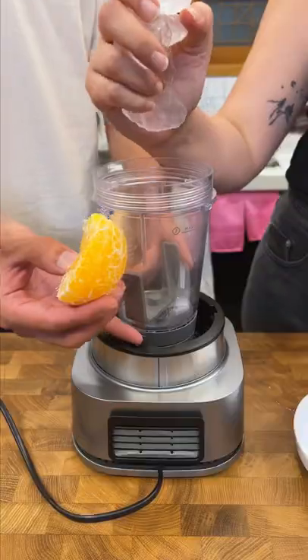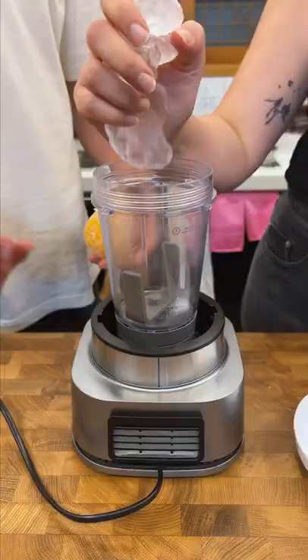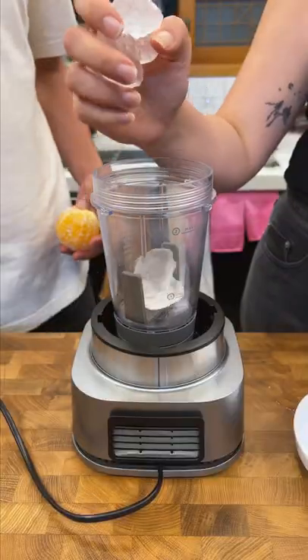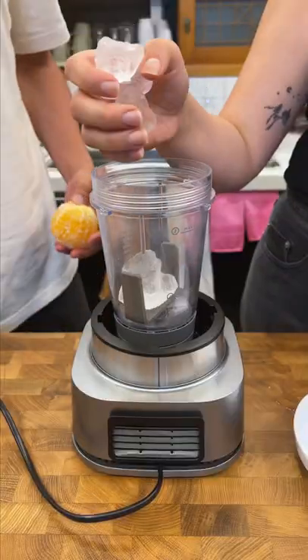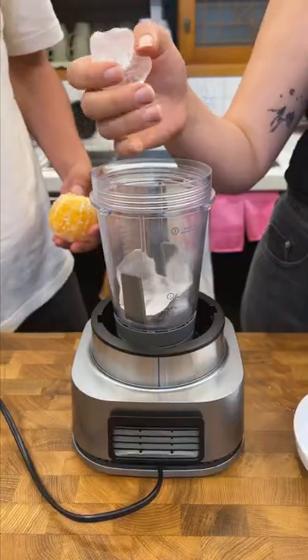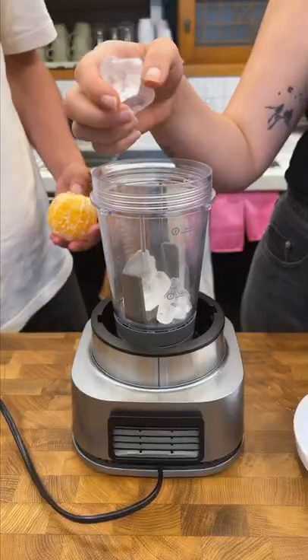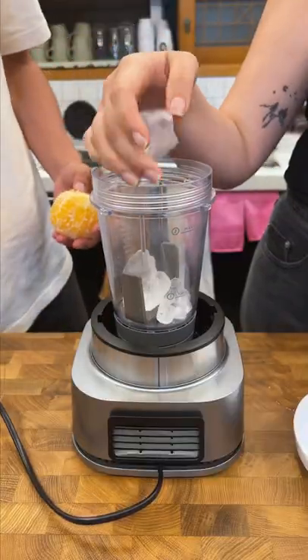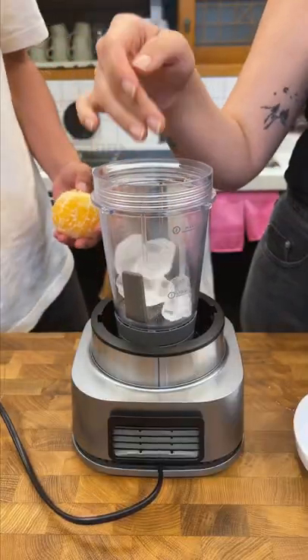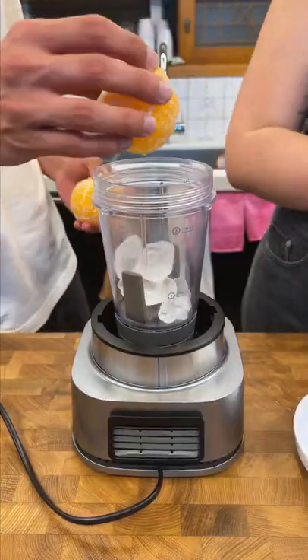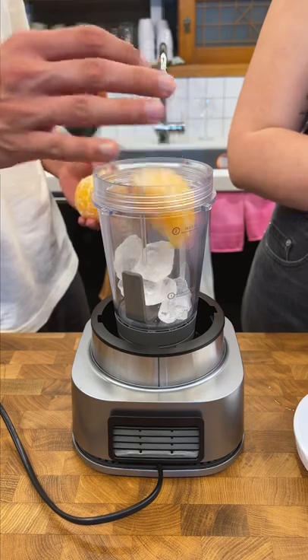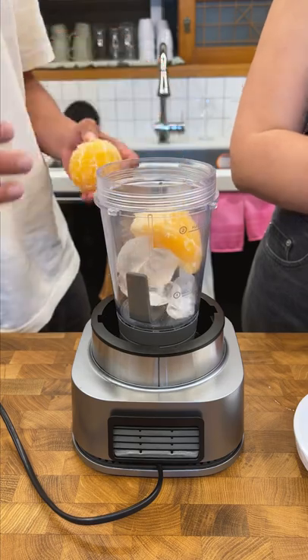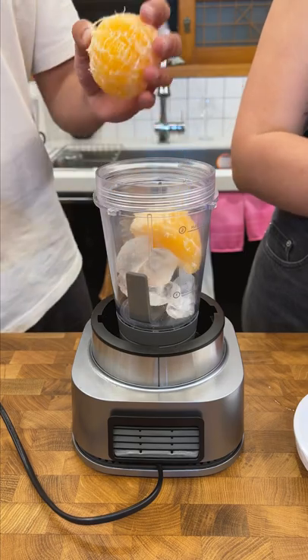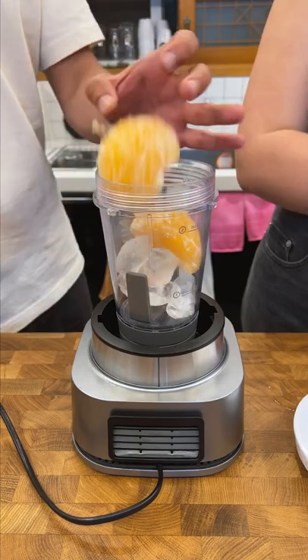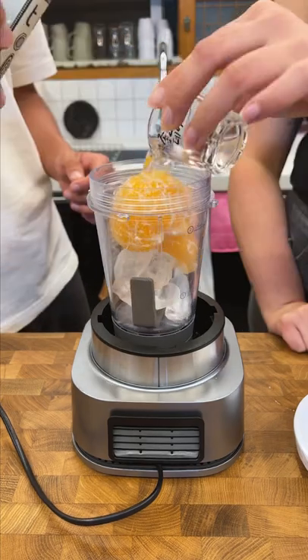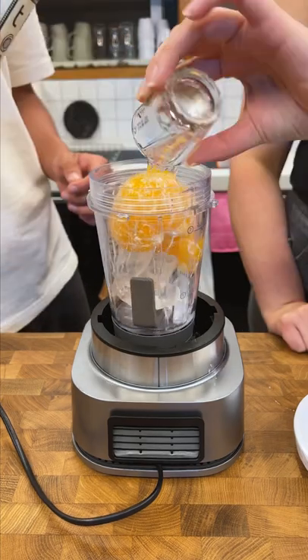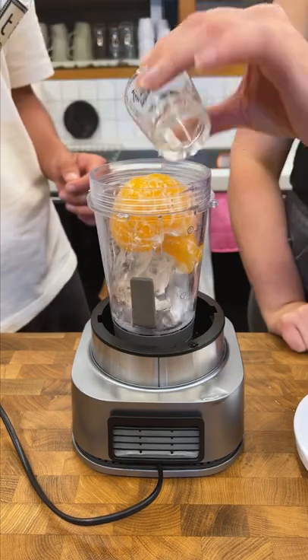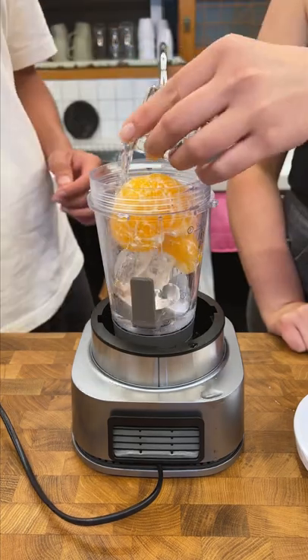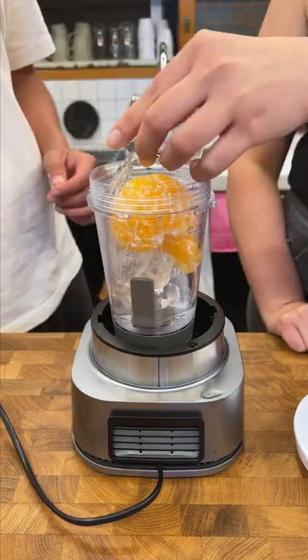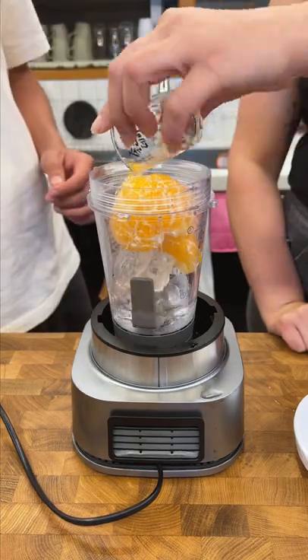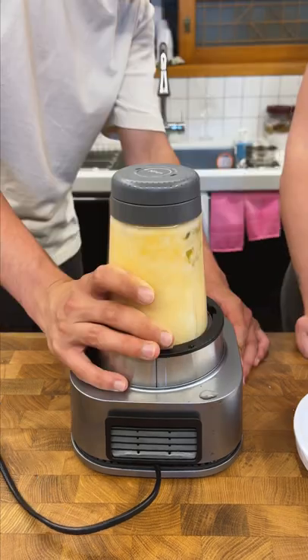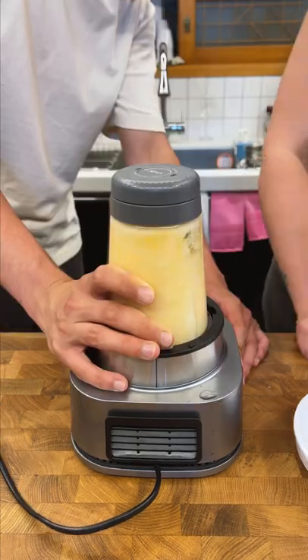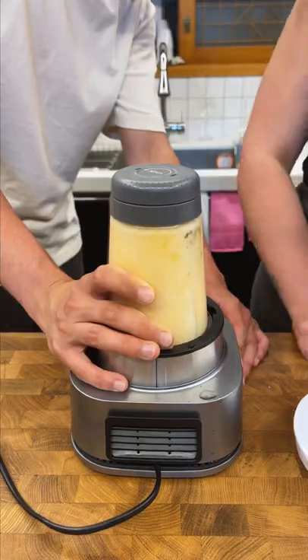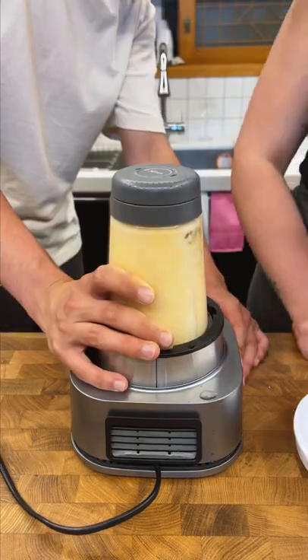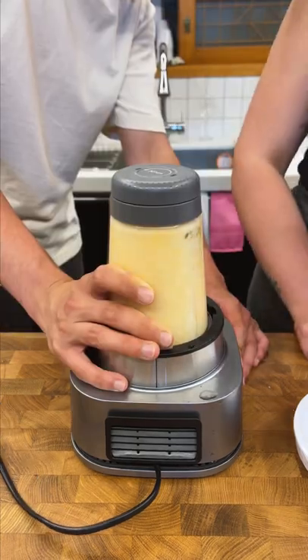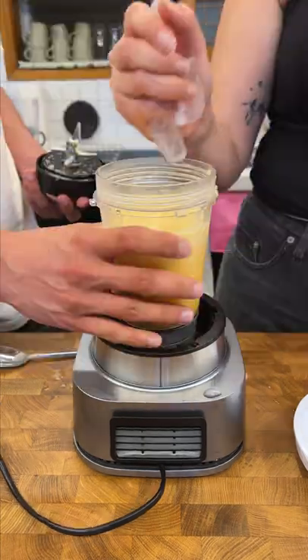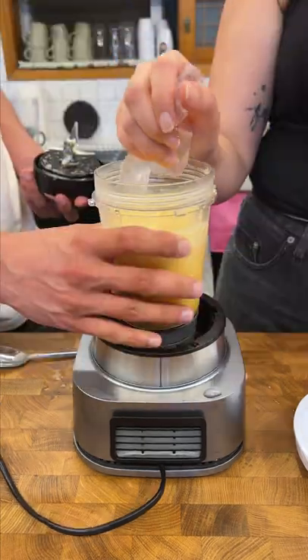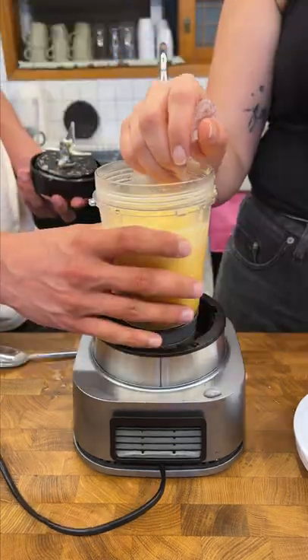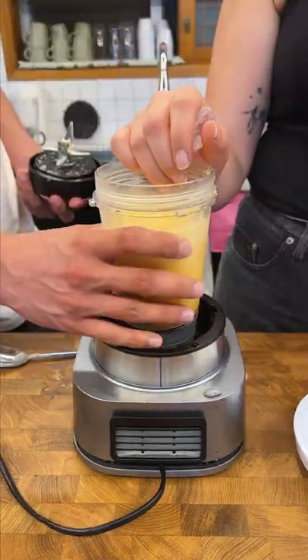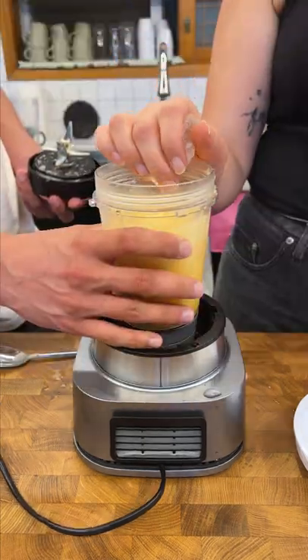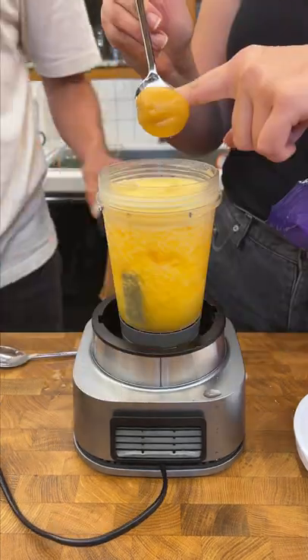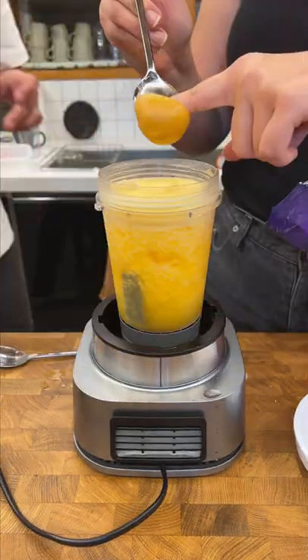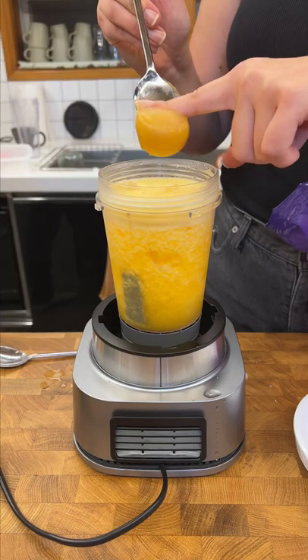Anyway, in a blender we added some ice, a peeled halabong, and two shots of soju. Then we realized it's a little bit watery, so we added more ice and a little manuka honey for sweetness.